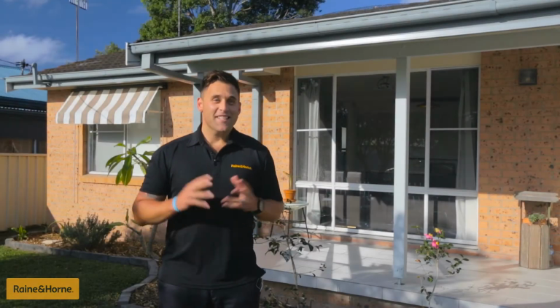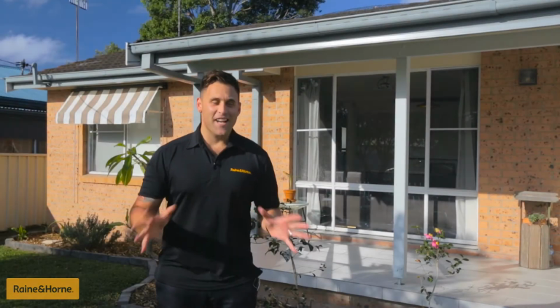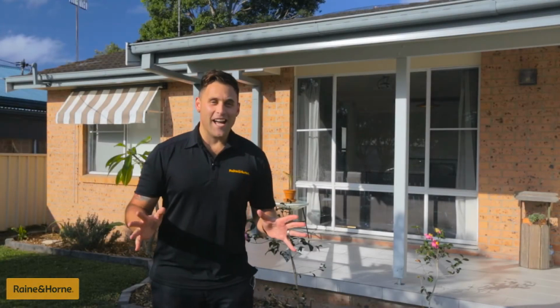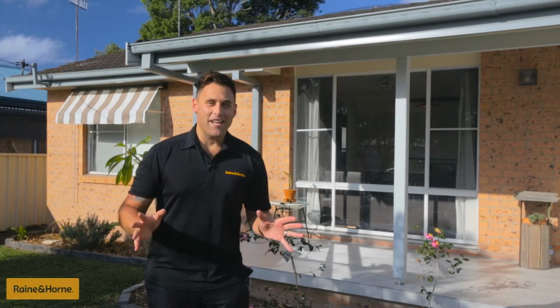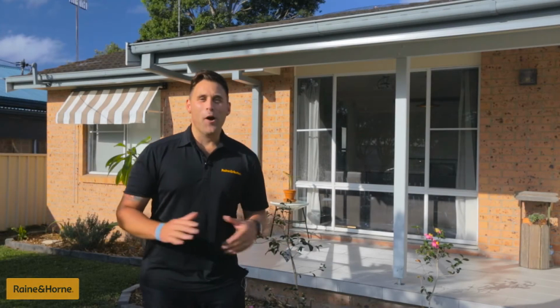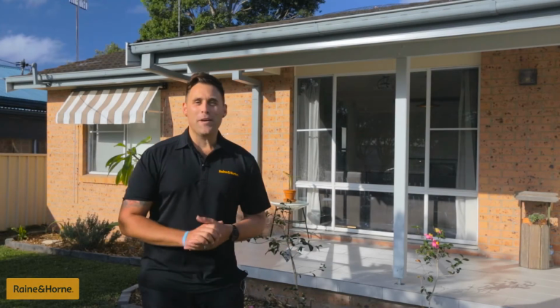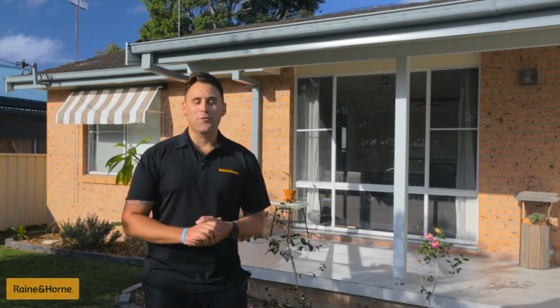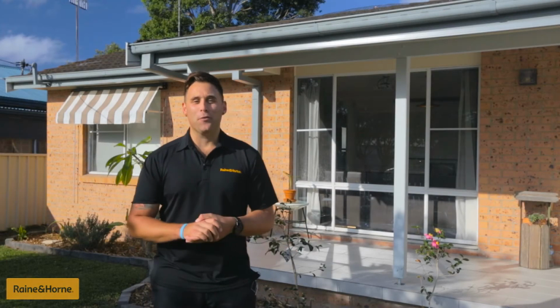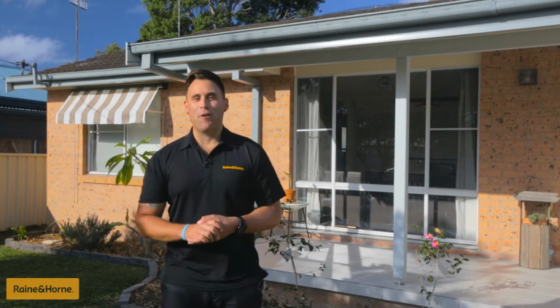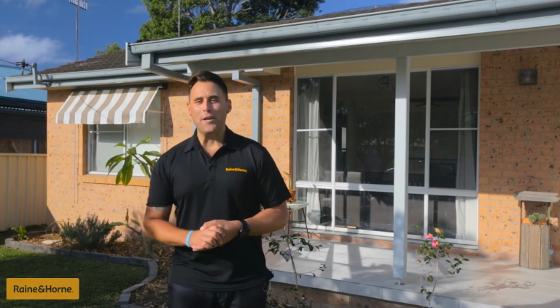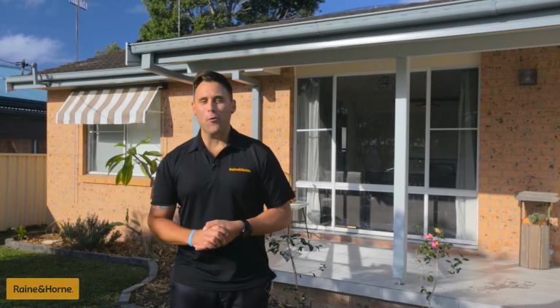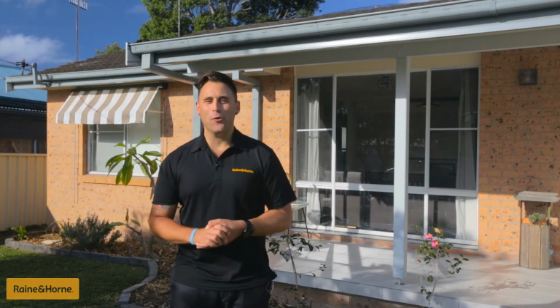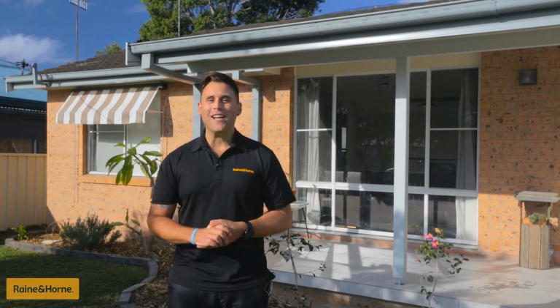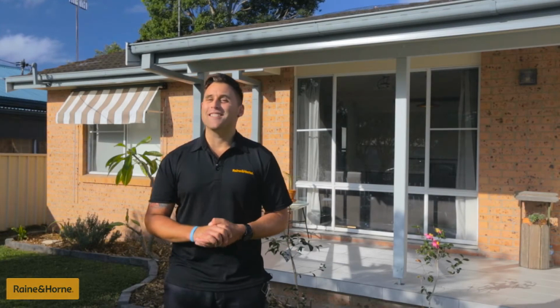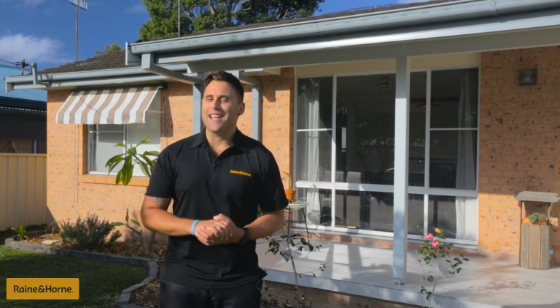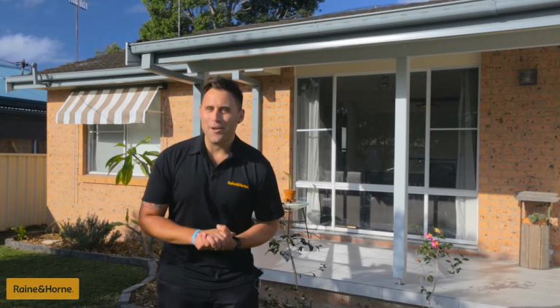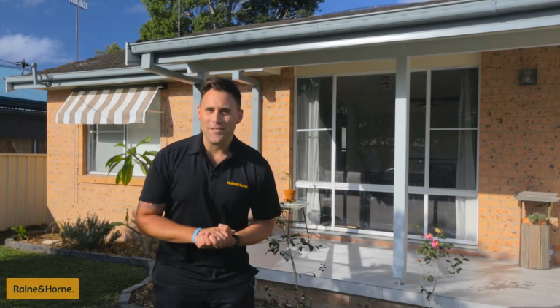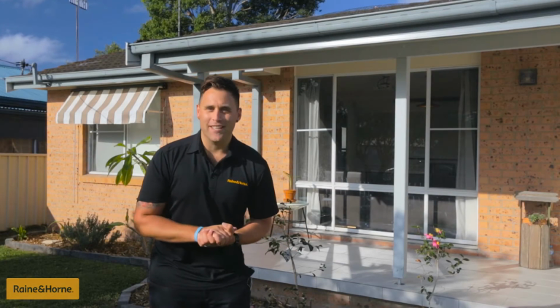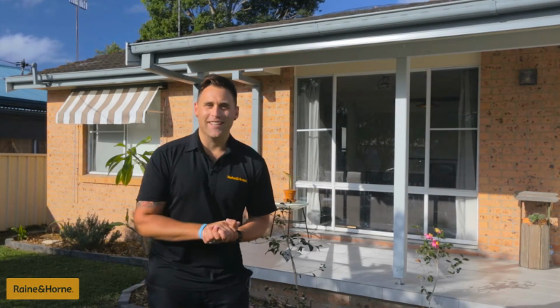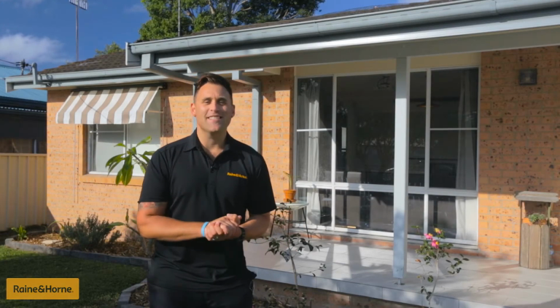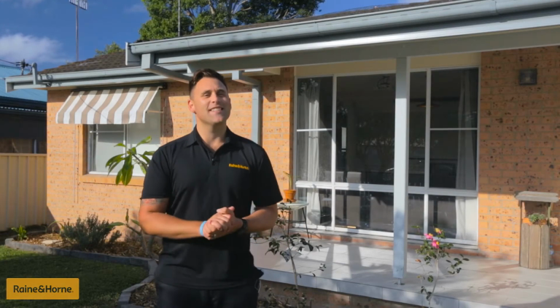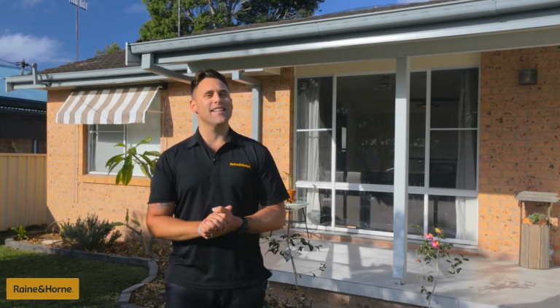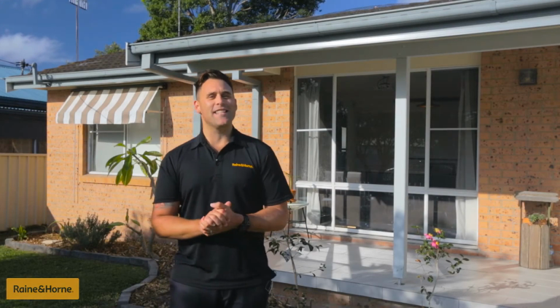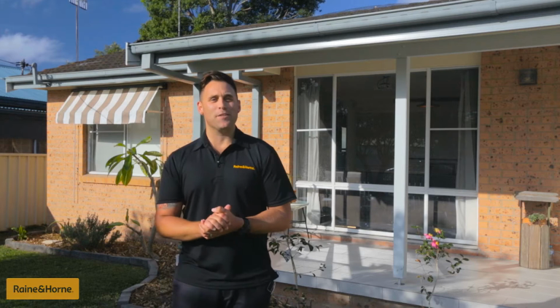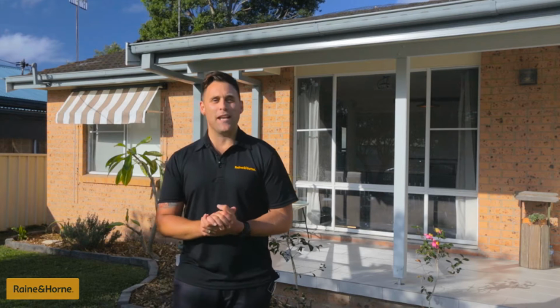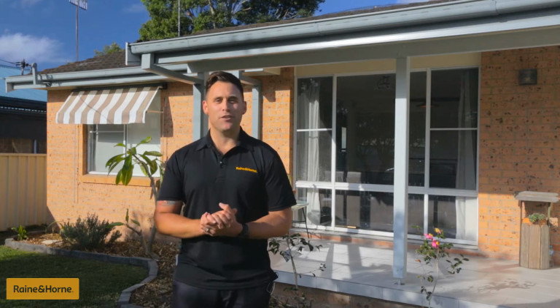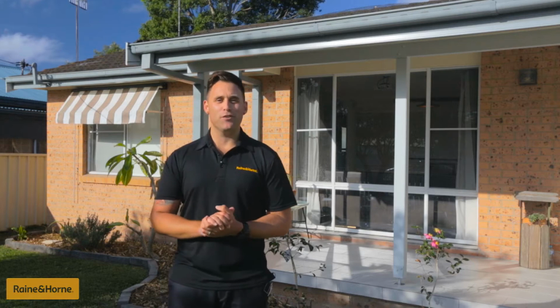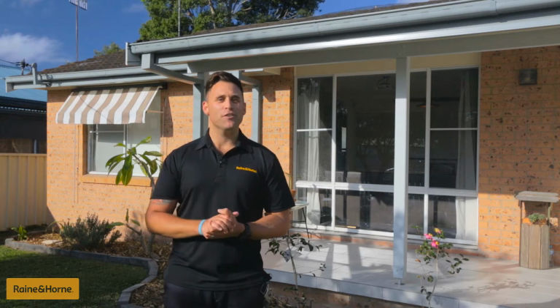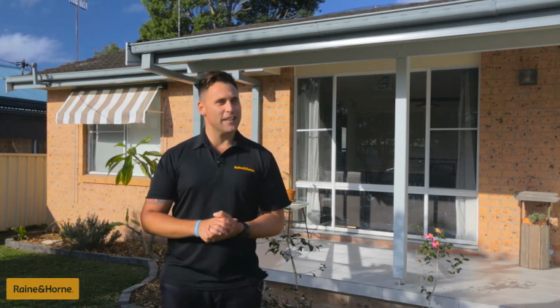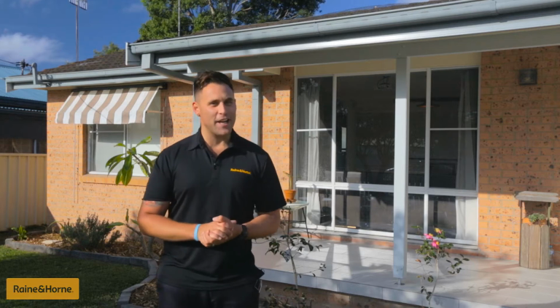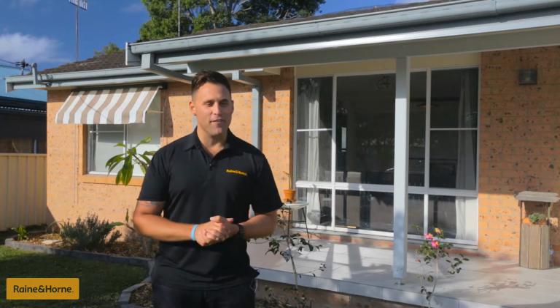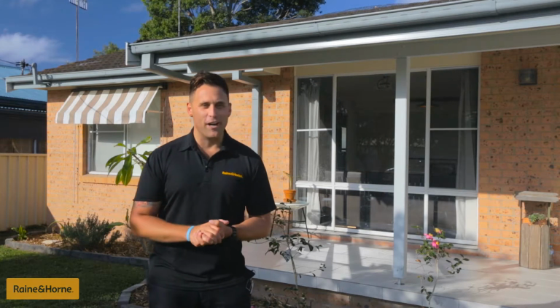G'day, I'm Andrew from Rain and Horne, and today we're selling 16 Tasman Avenue, Killarney Vale.